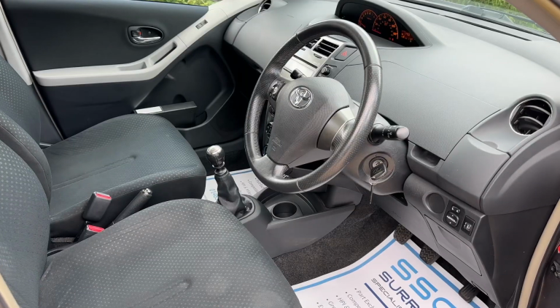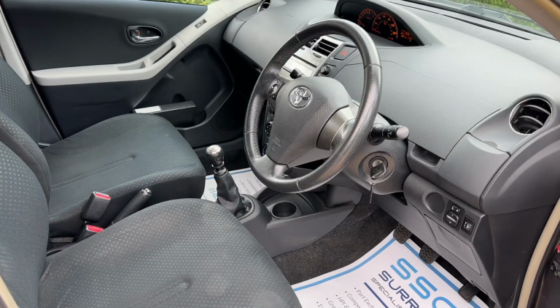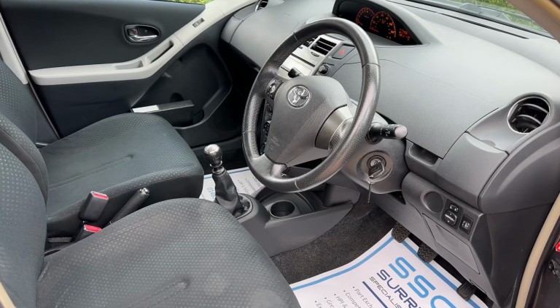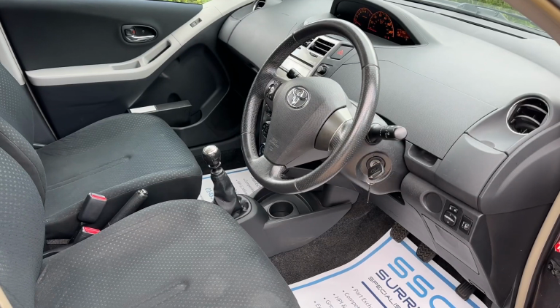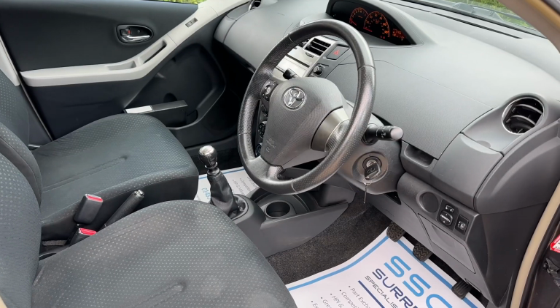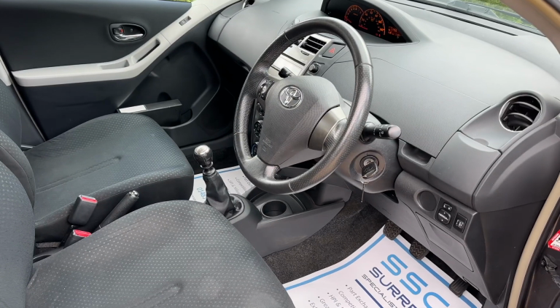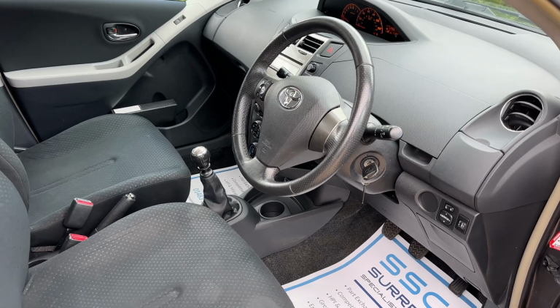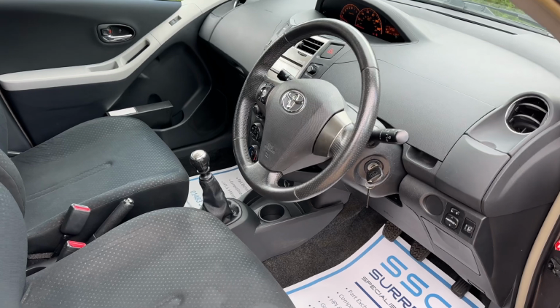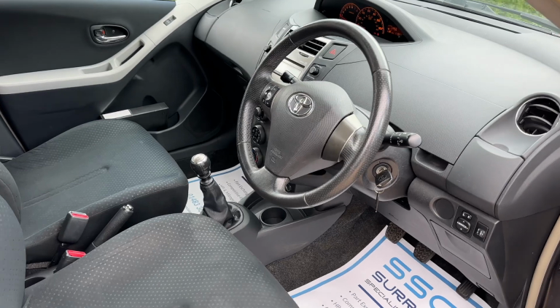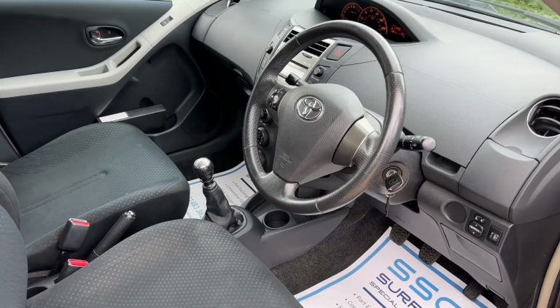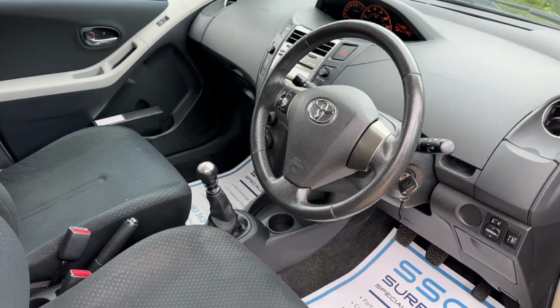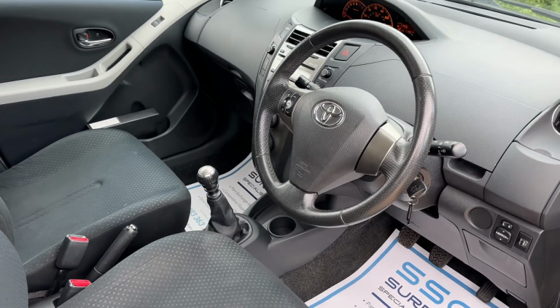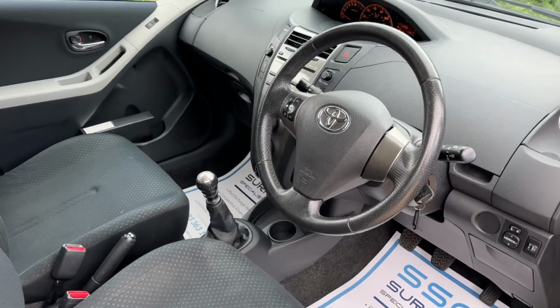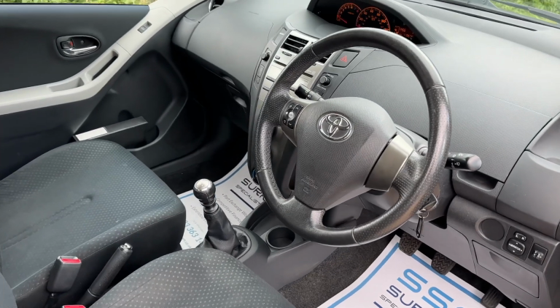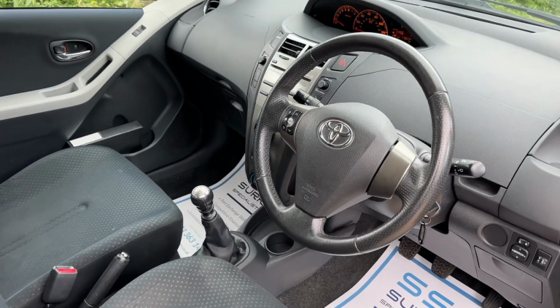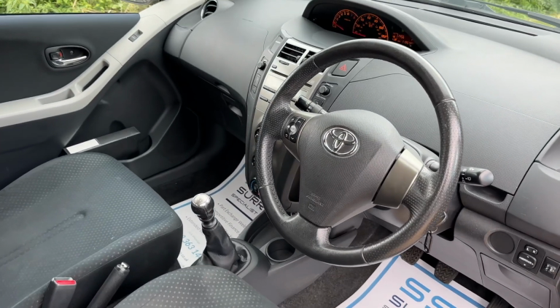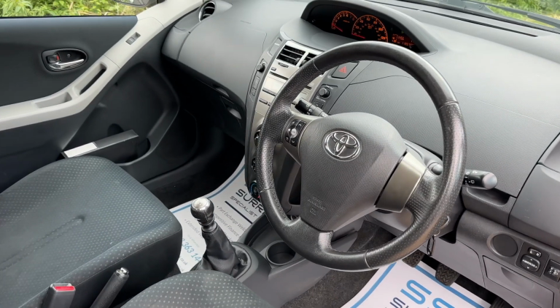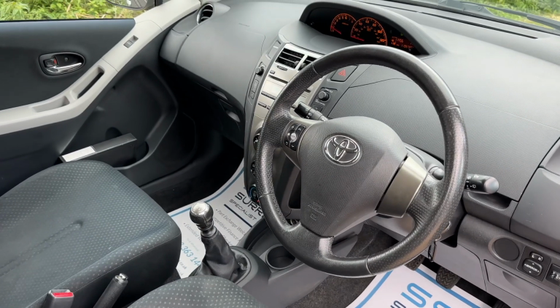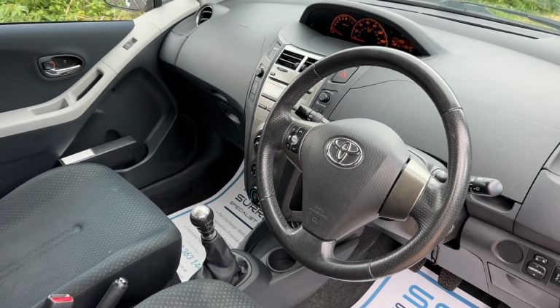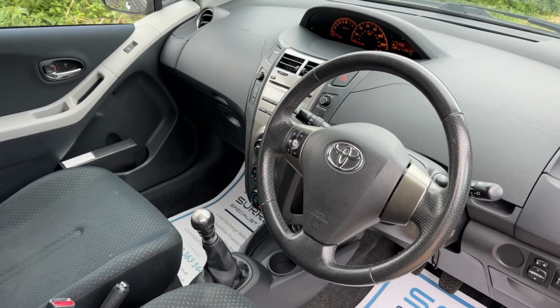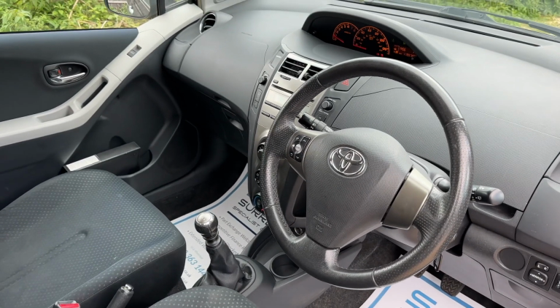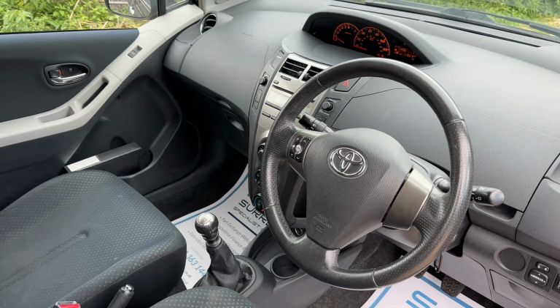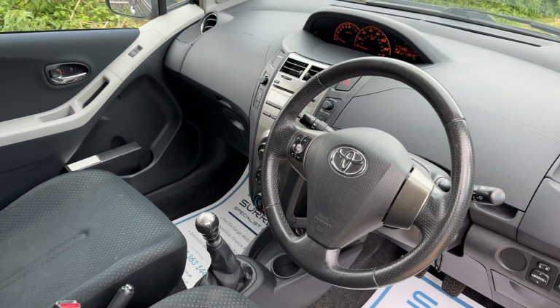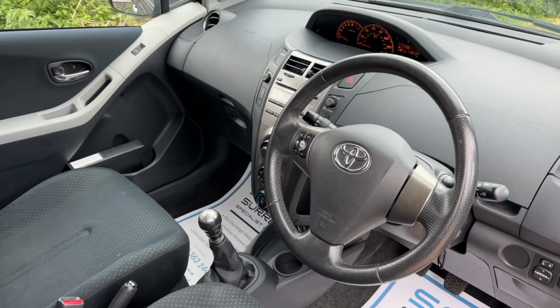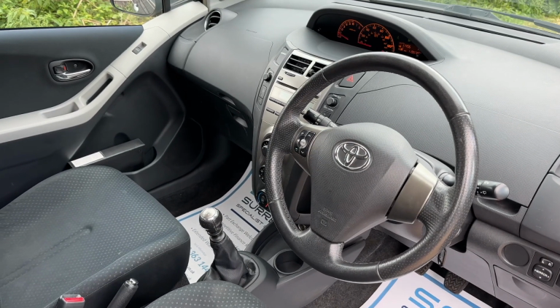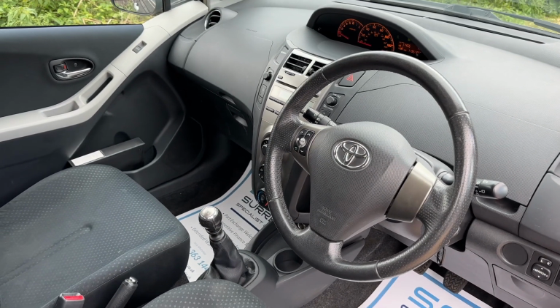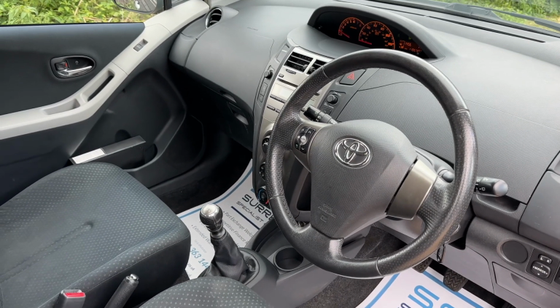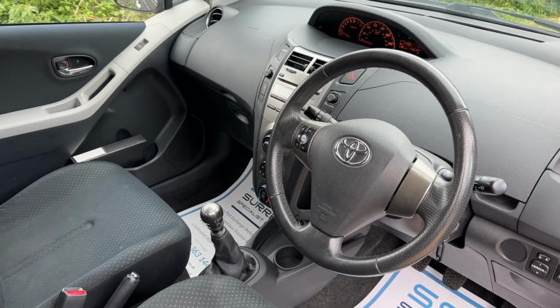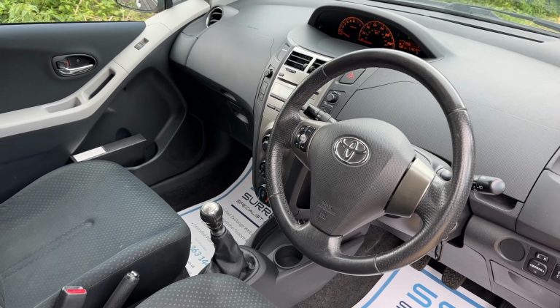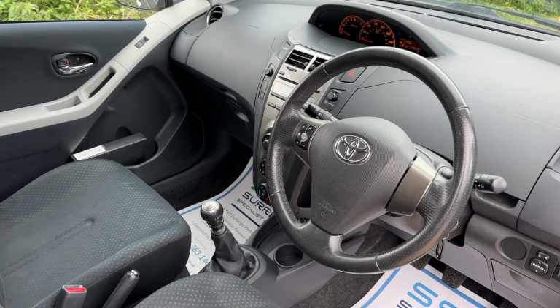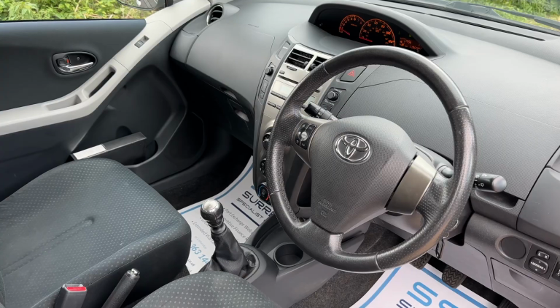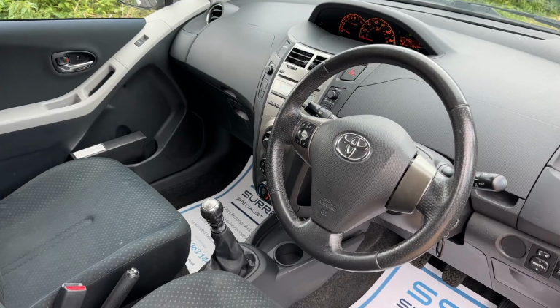Just briefly before we climb in, it's well worth seeing the interior from this exterior point of view. There's plenty to run through on the dashboard so let's hop in and do that now.